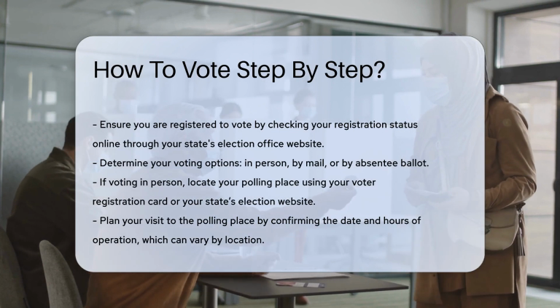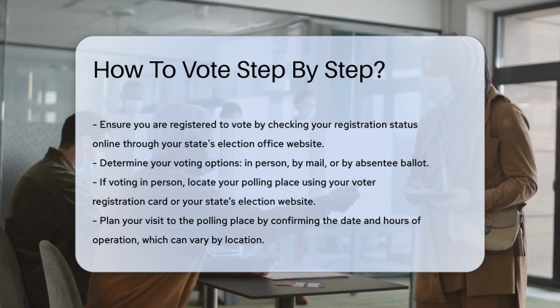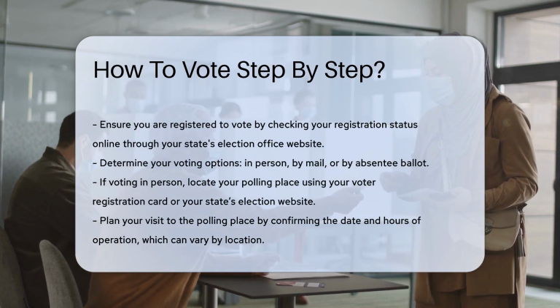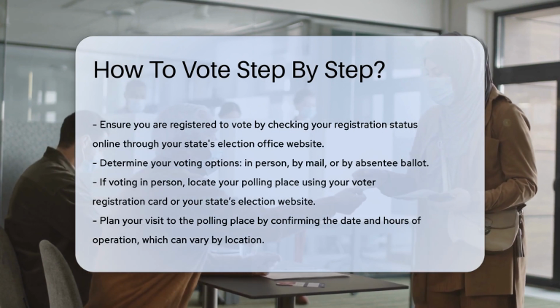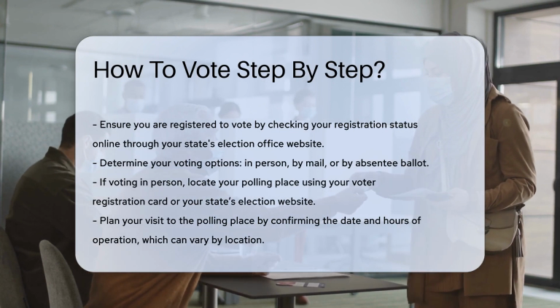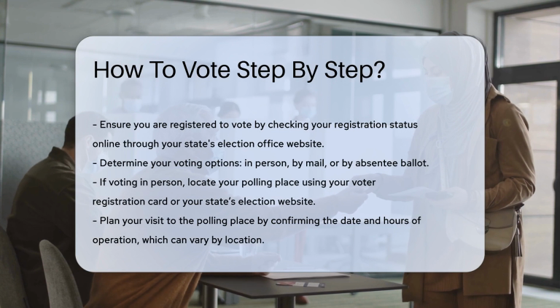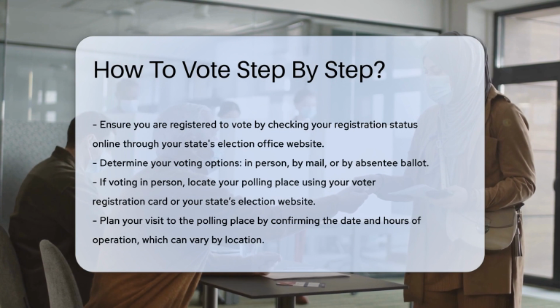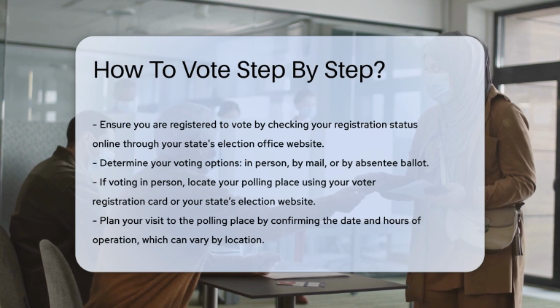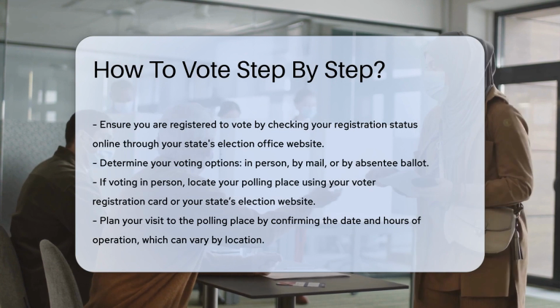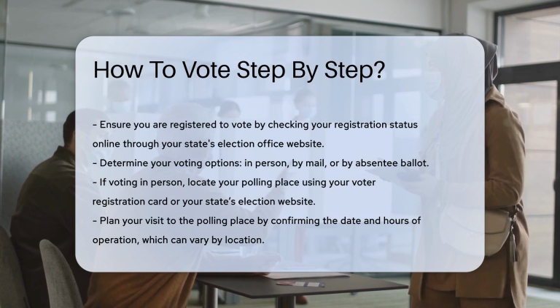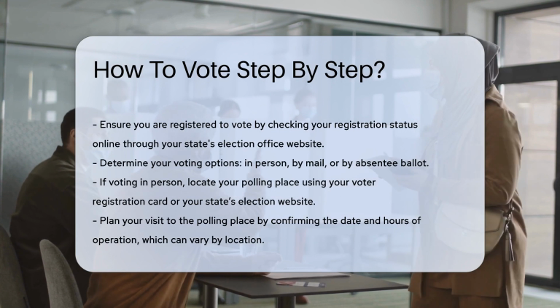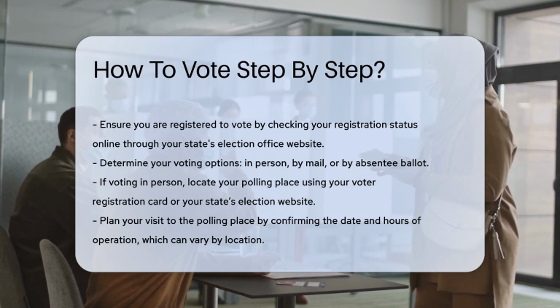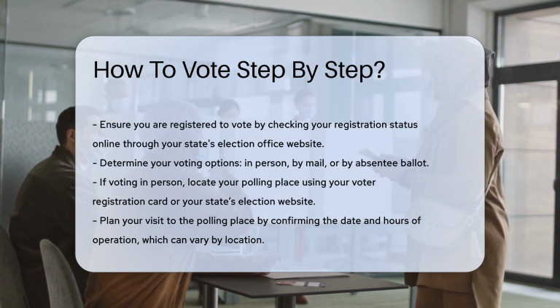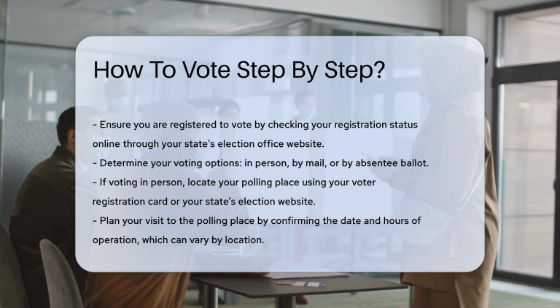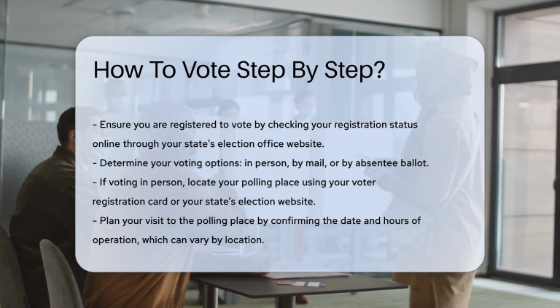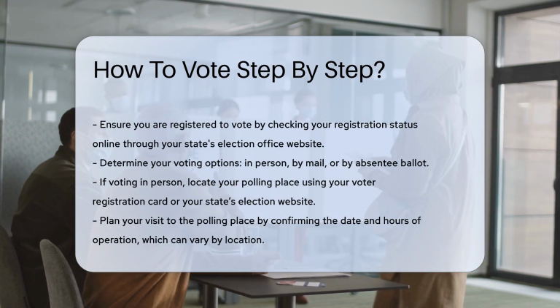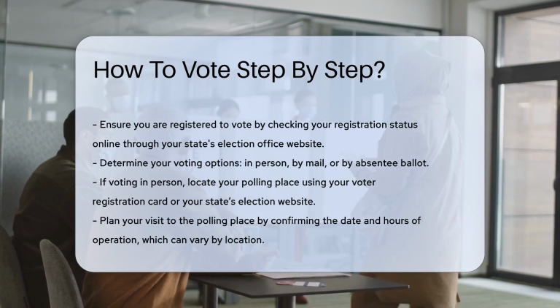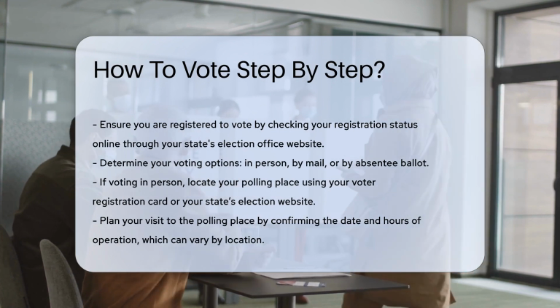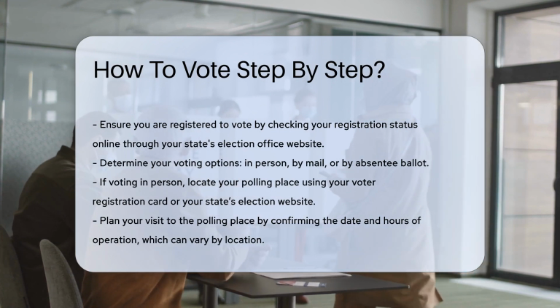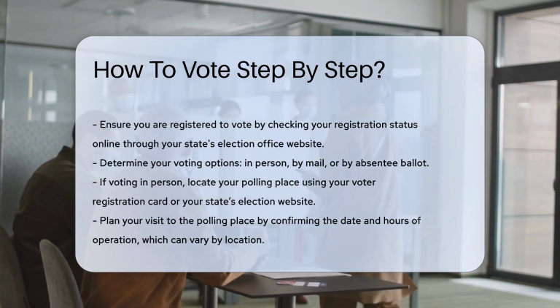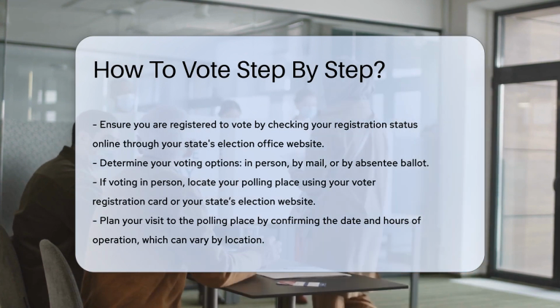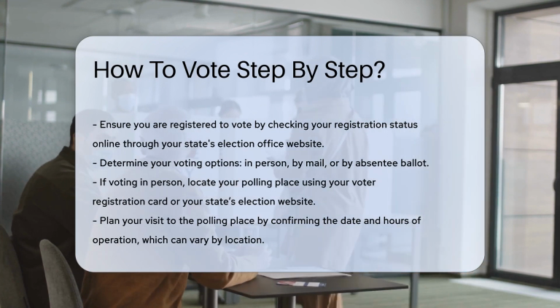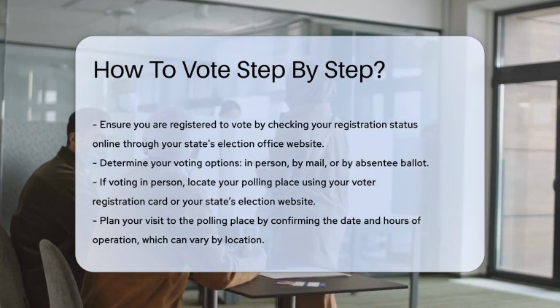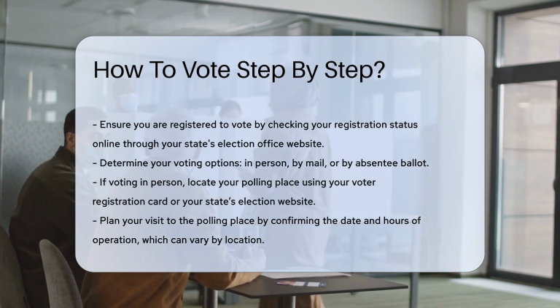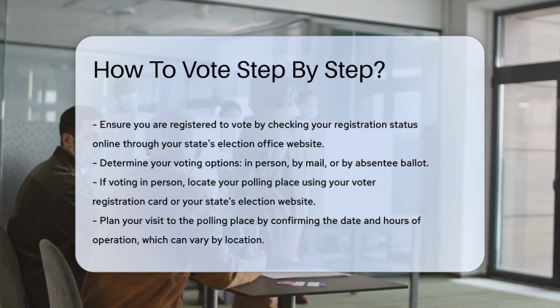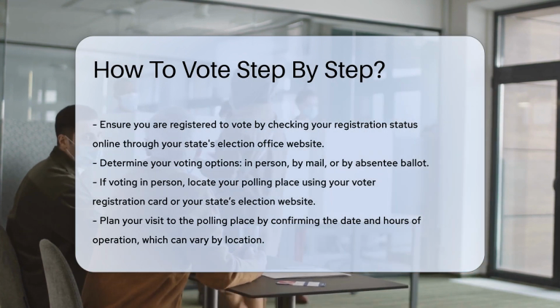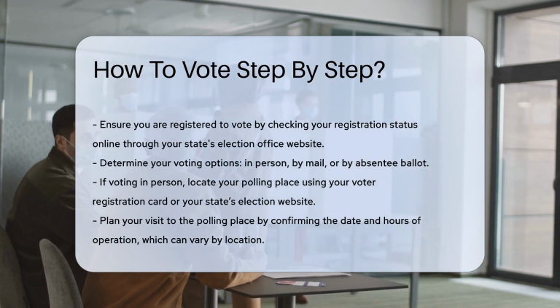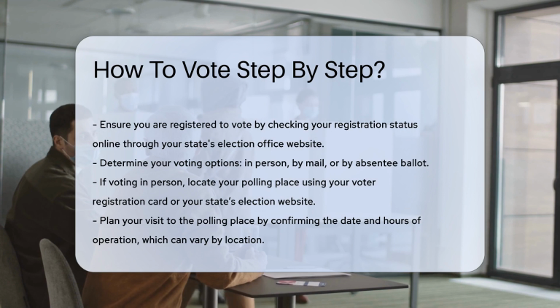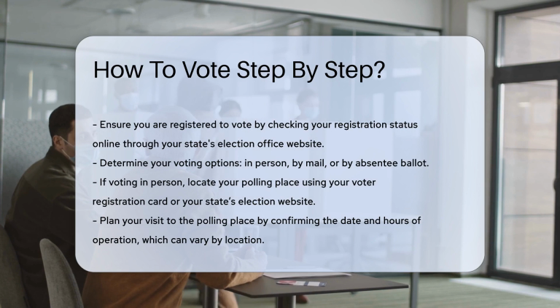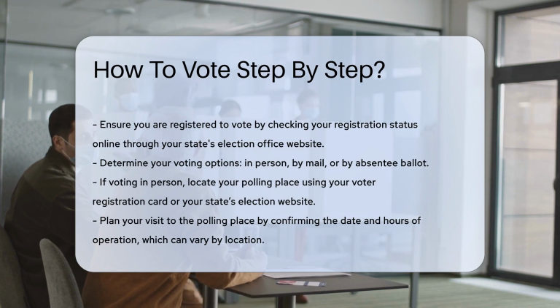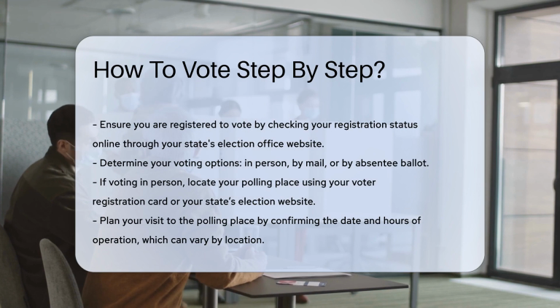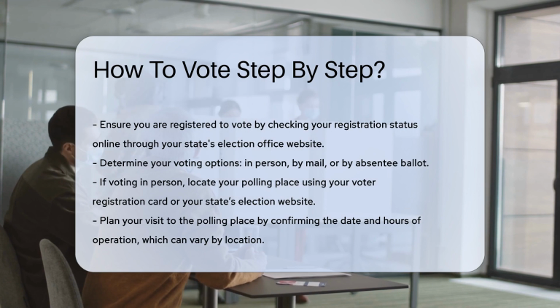If you choose to vote in person, locate your polling place. This information can be found on your voter registration card or your state's election website.